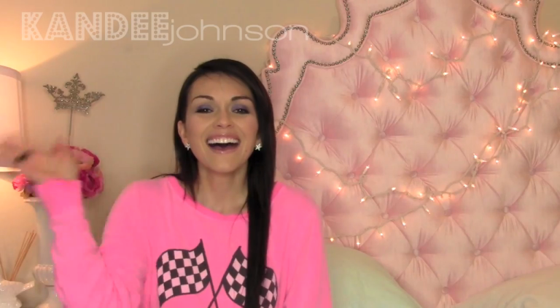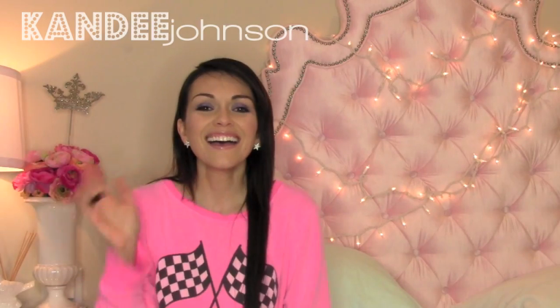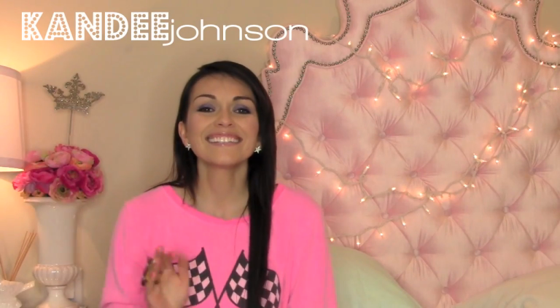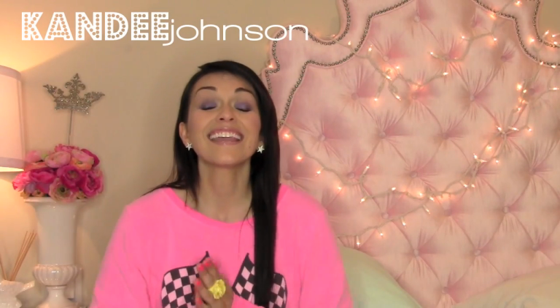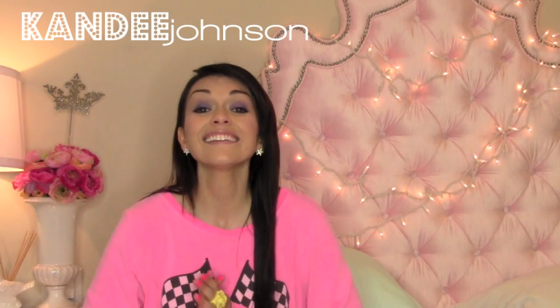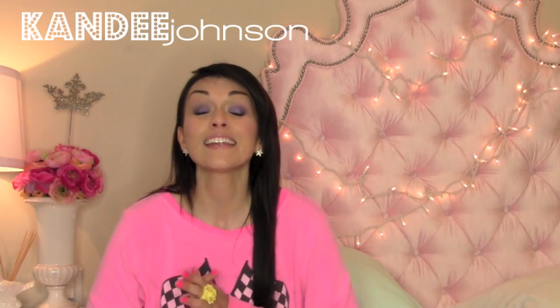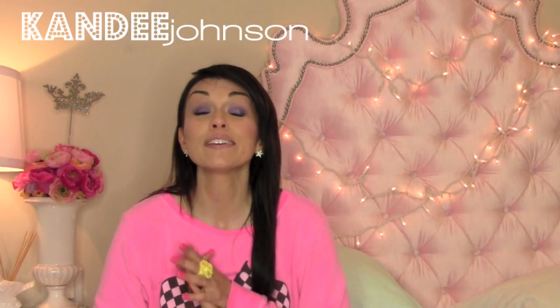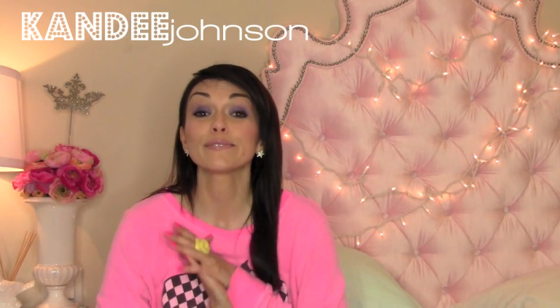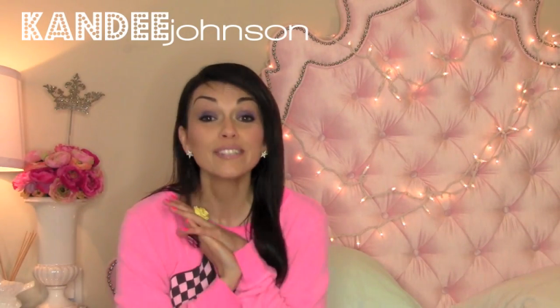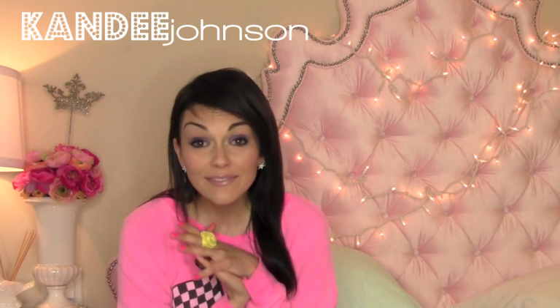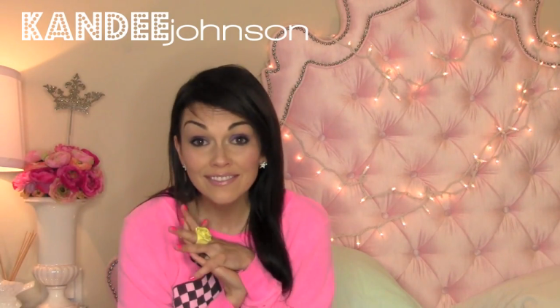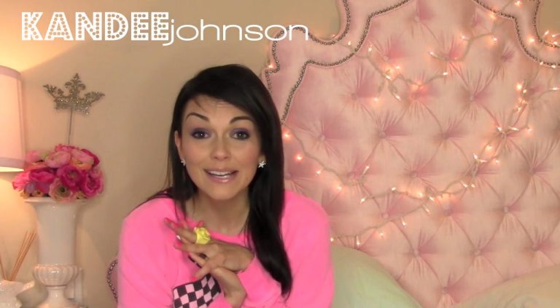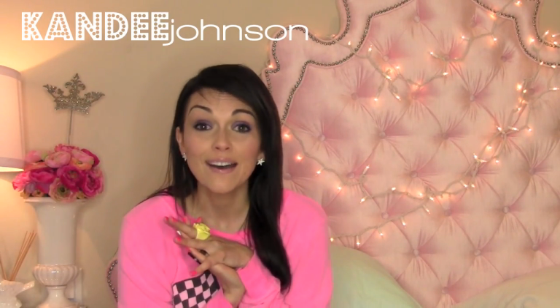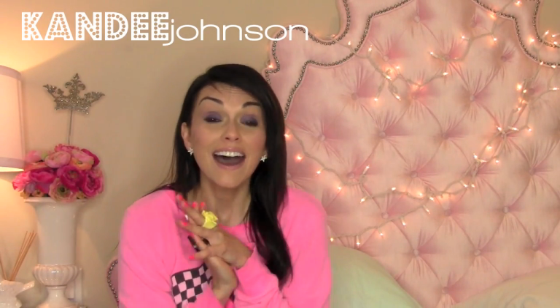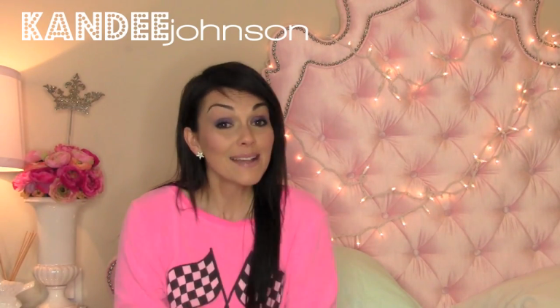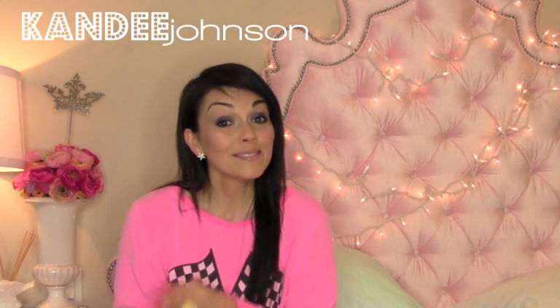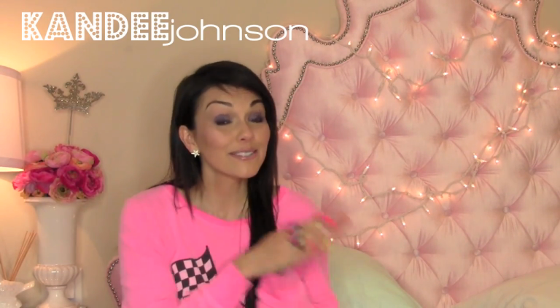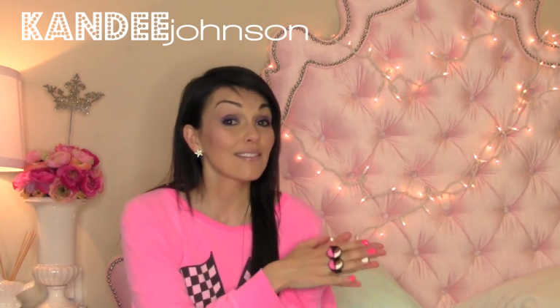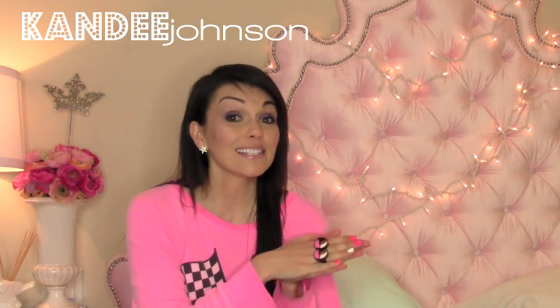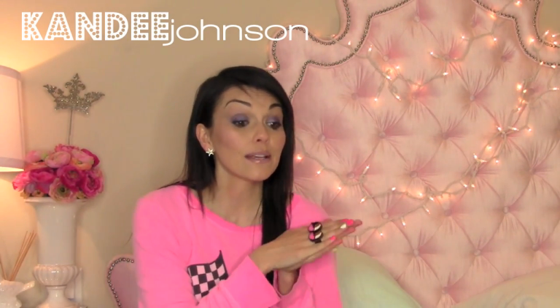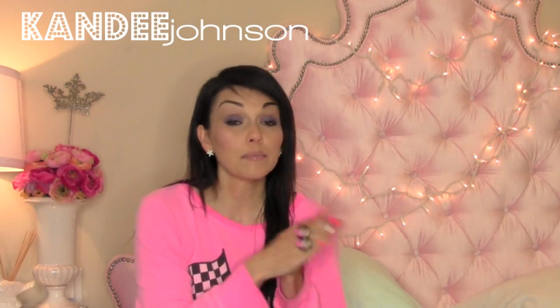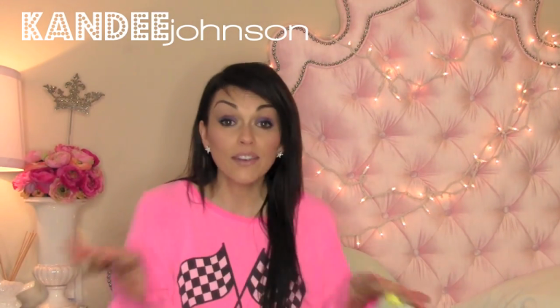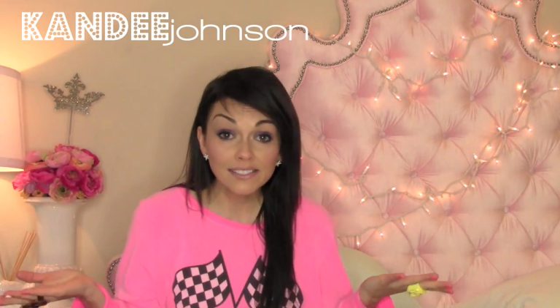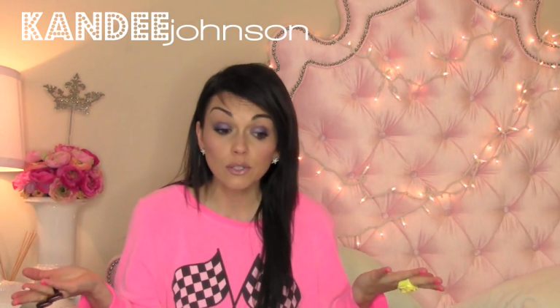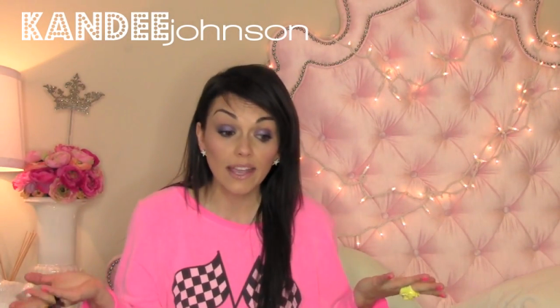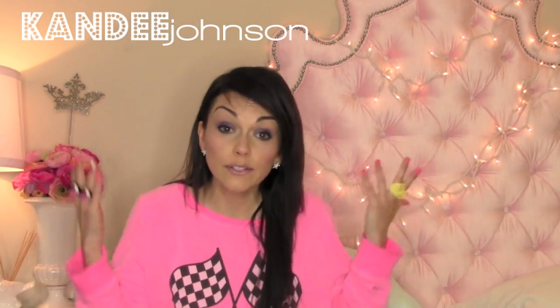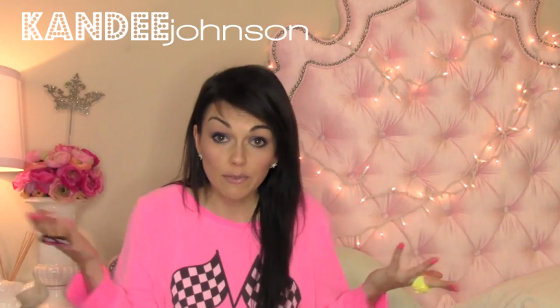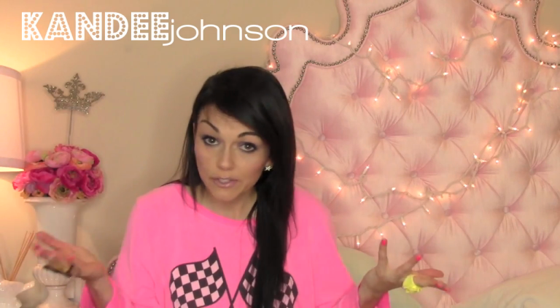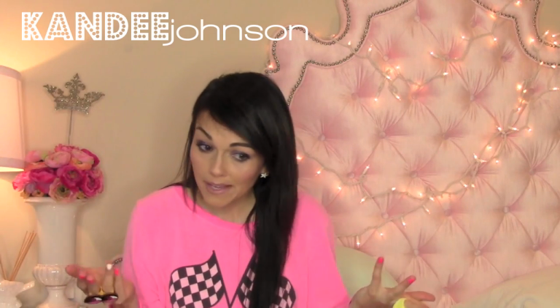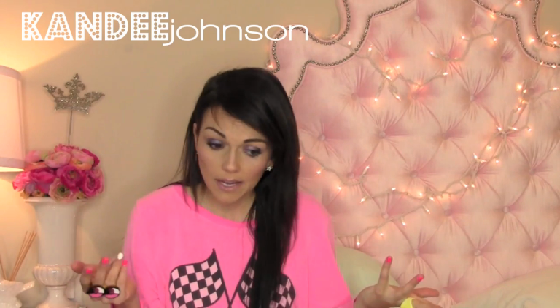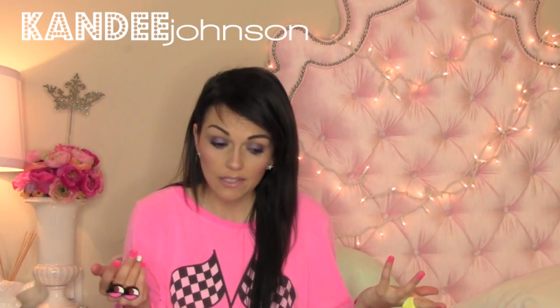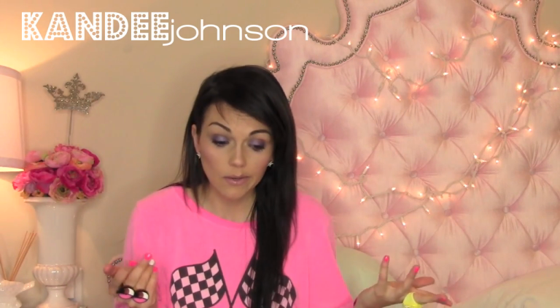Hi guys, it's Candy and I'm here with a really fun video. I'm going to be traveling so I thought it'd be fun to do a how-to travel with your makeup kind of video.